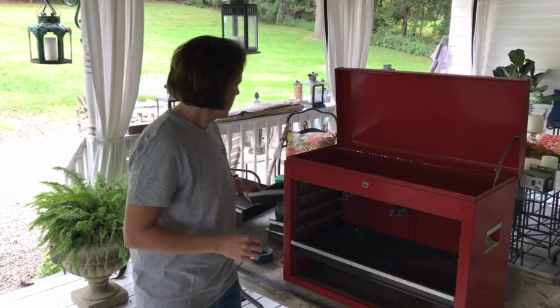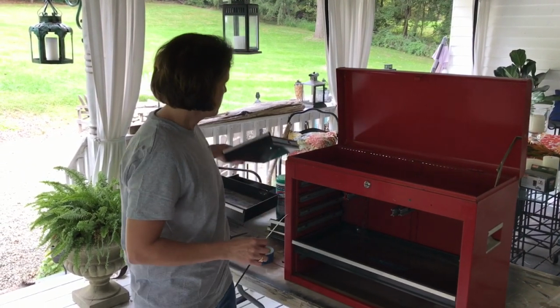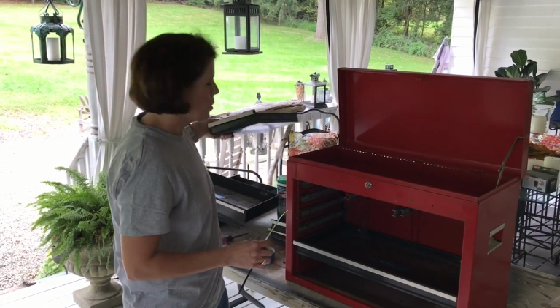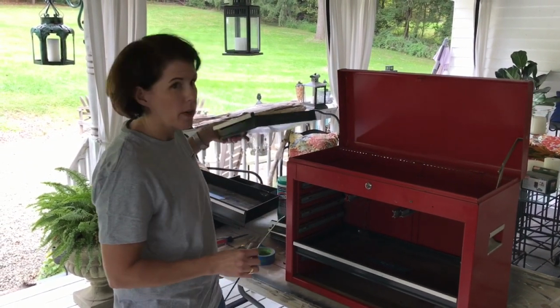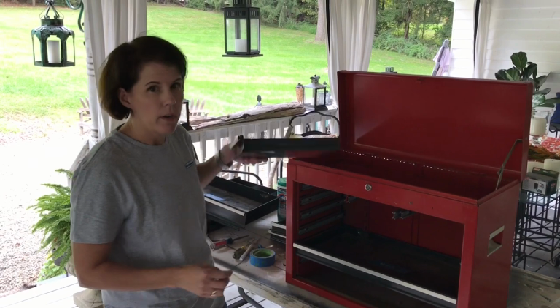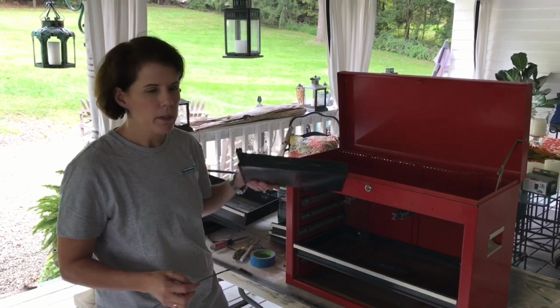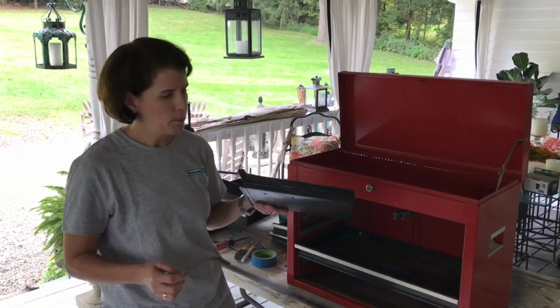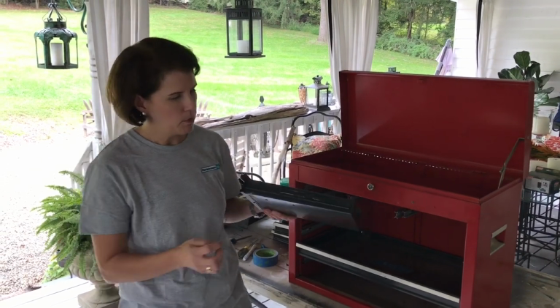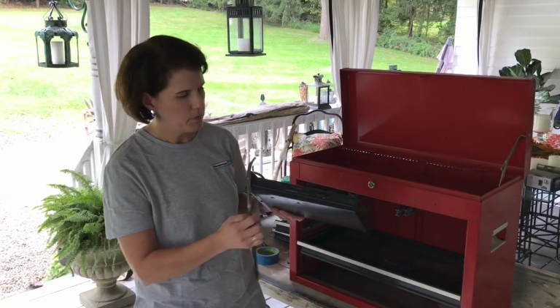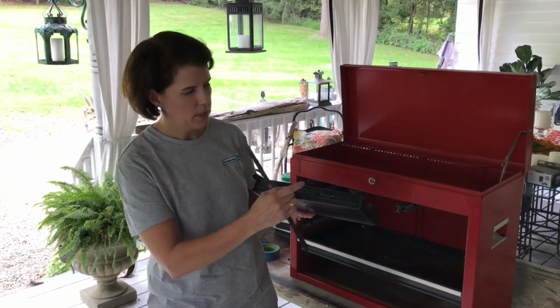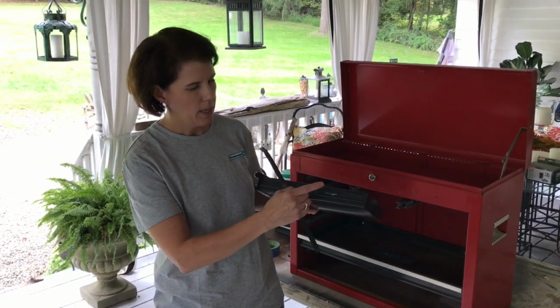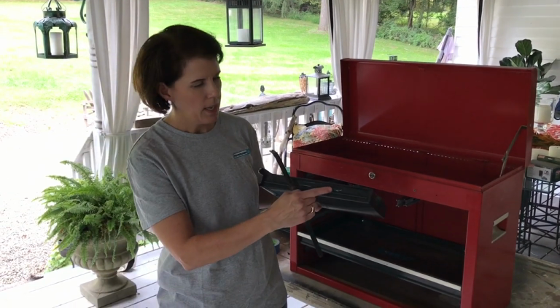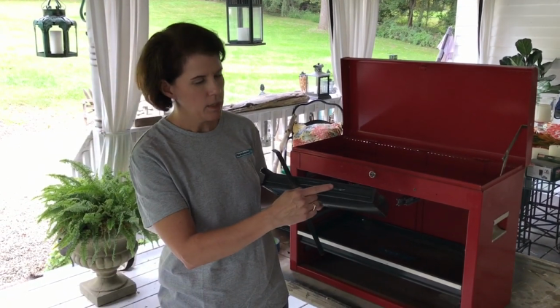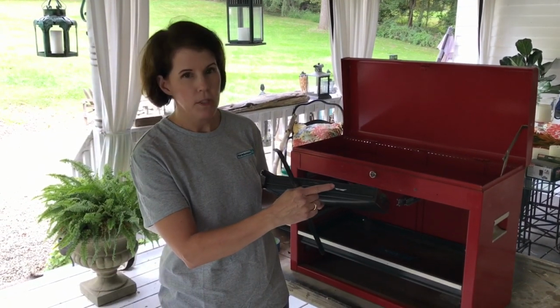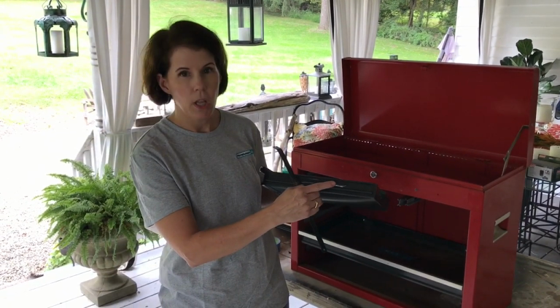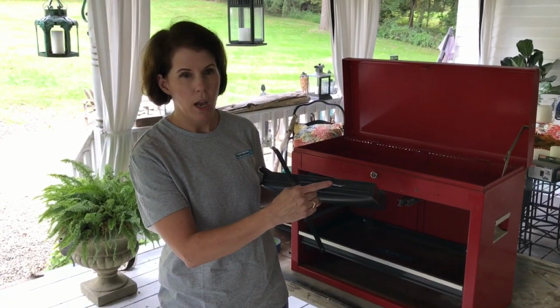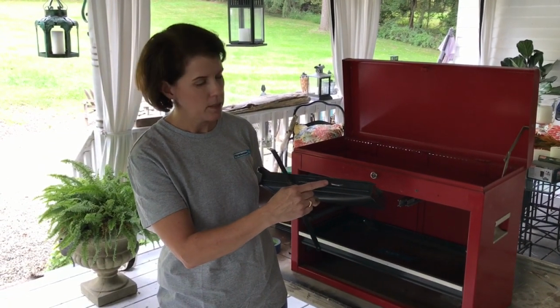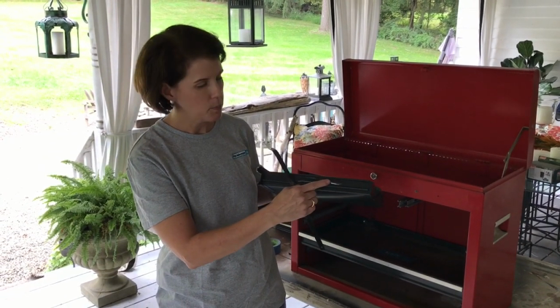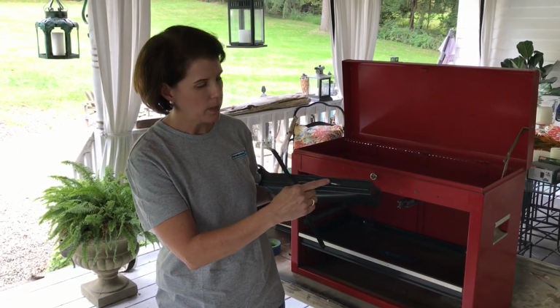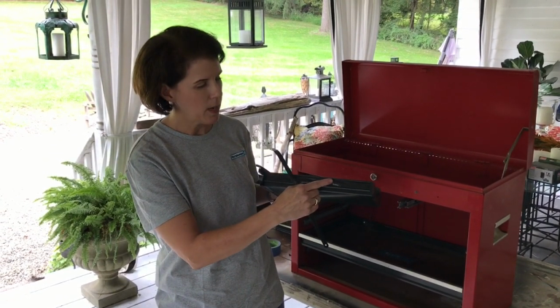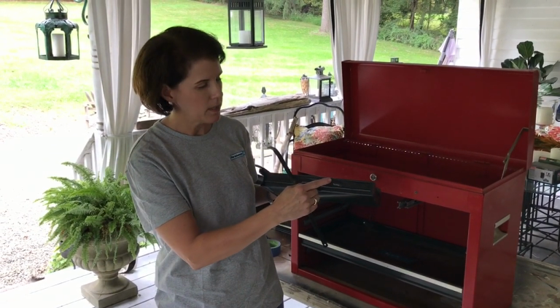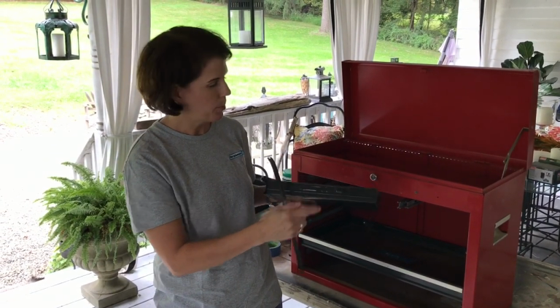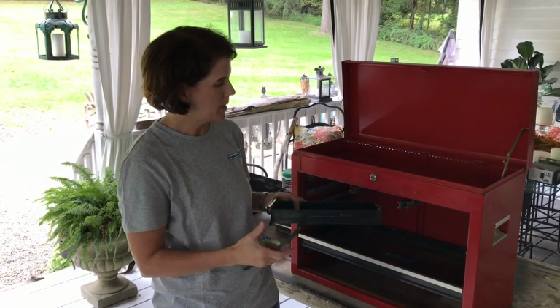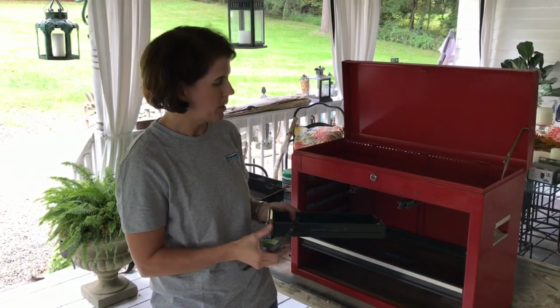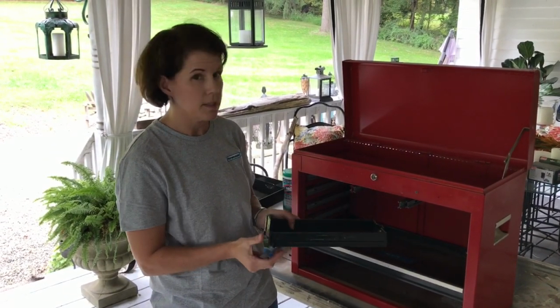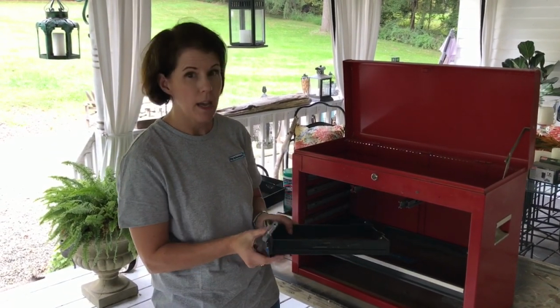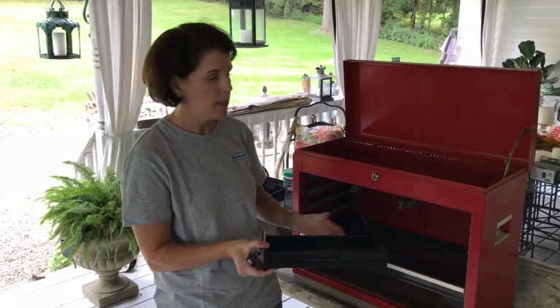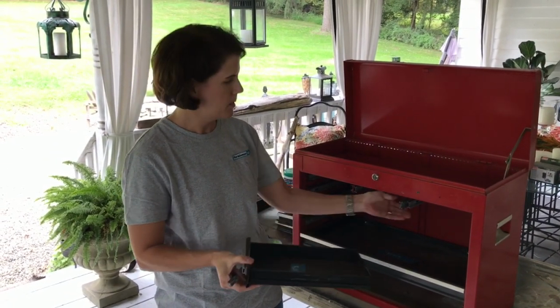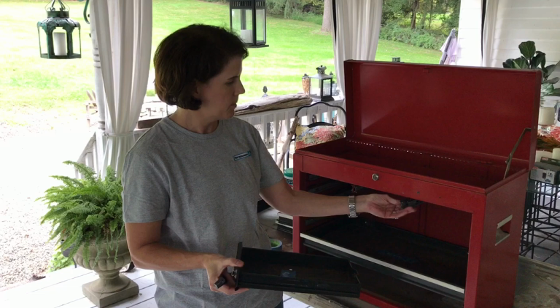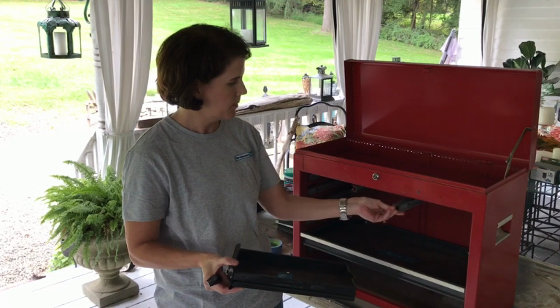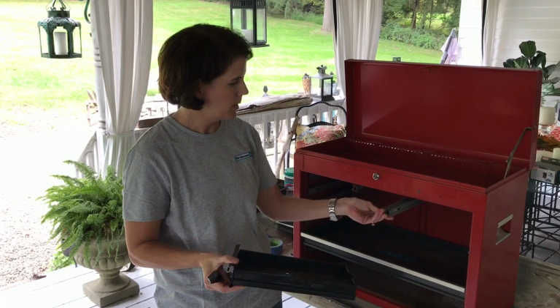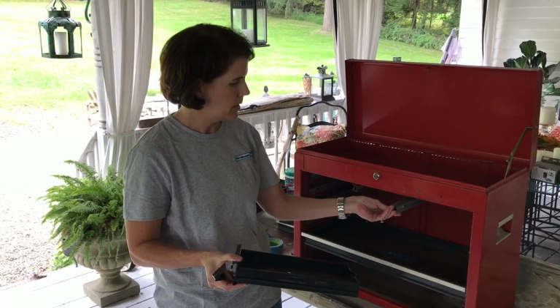Here's a drawer that I've already removed and here's the lock. This is what locks it in place on the slides.